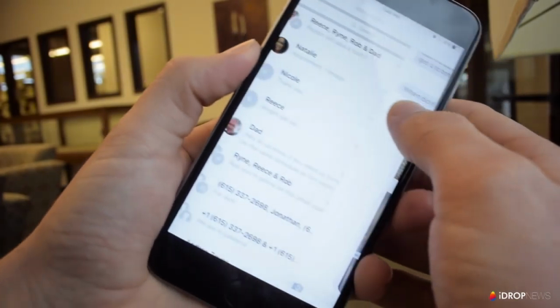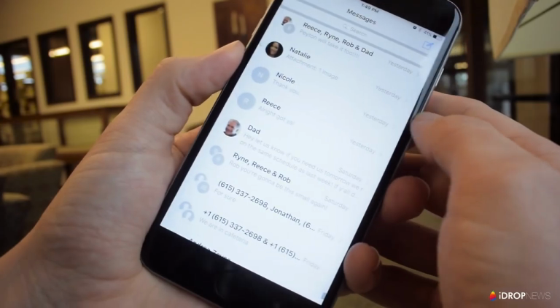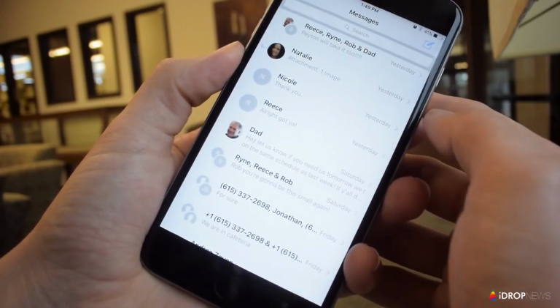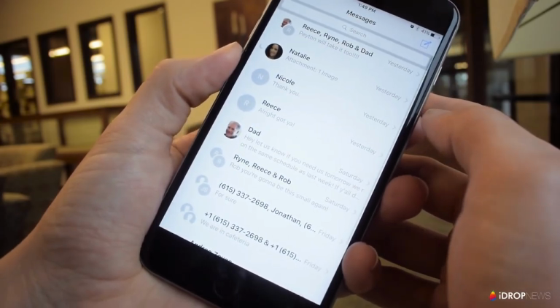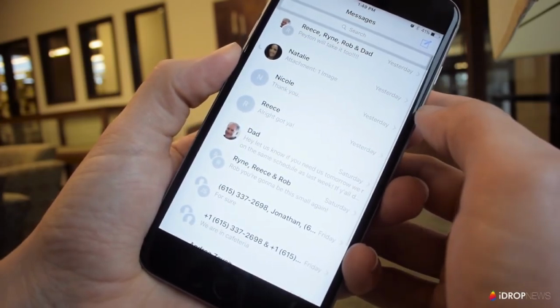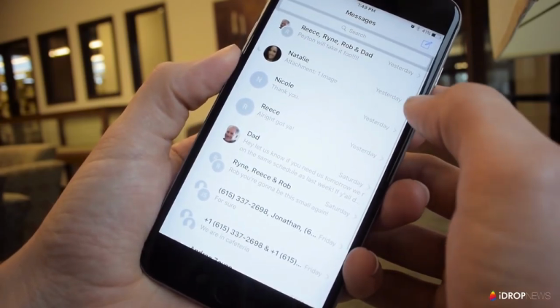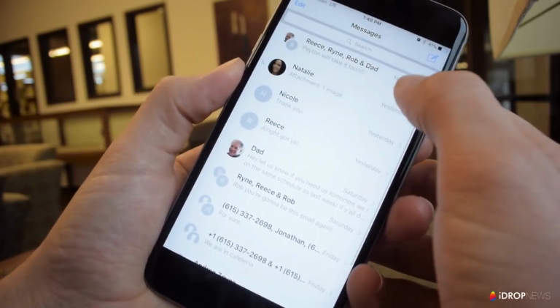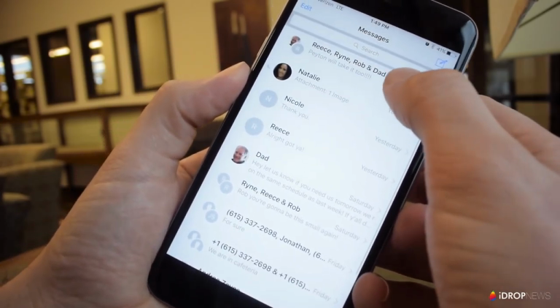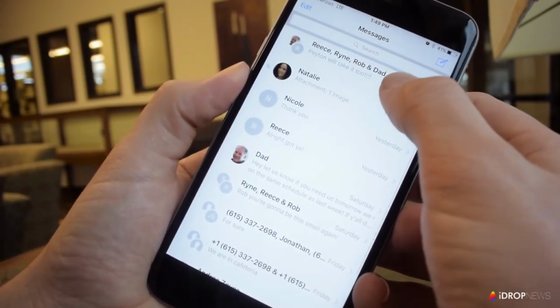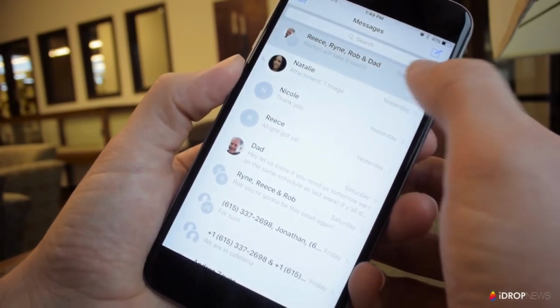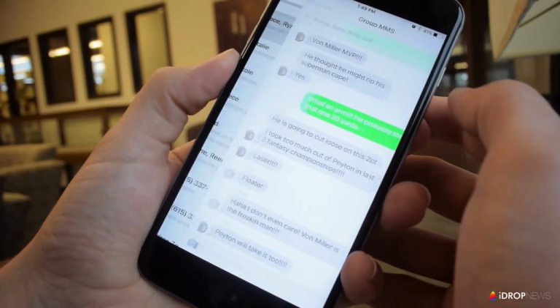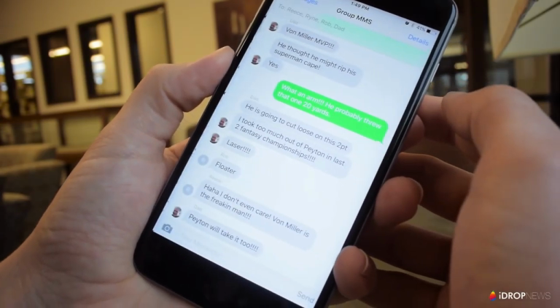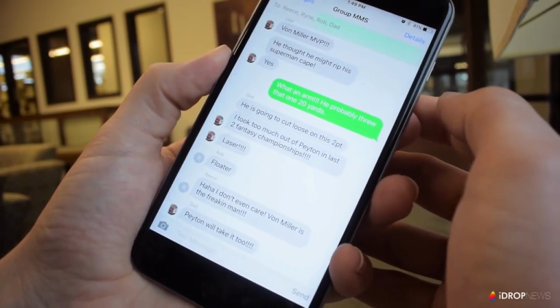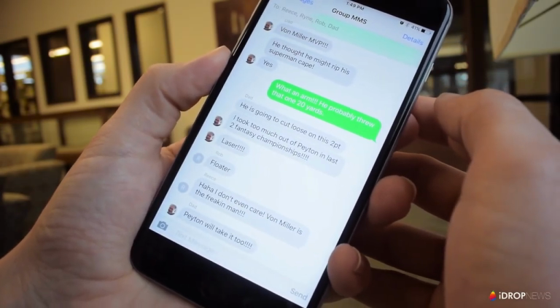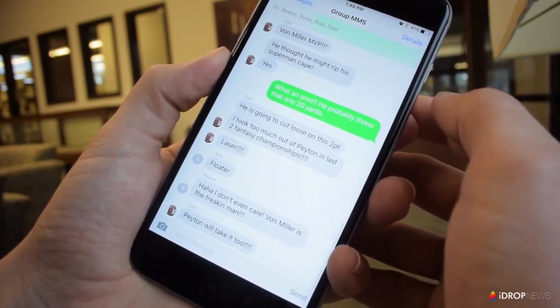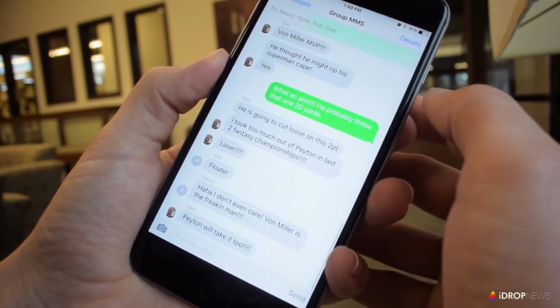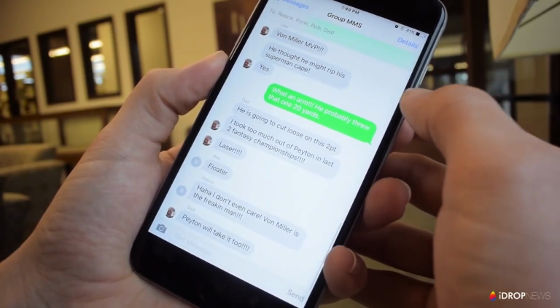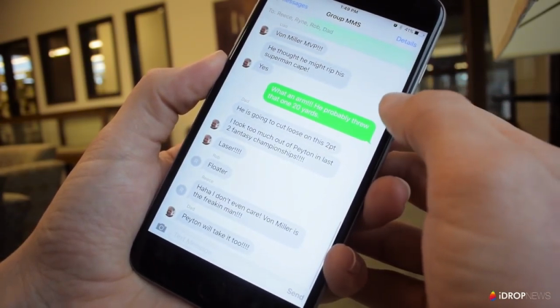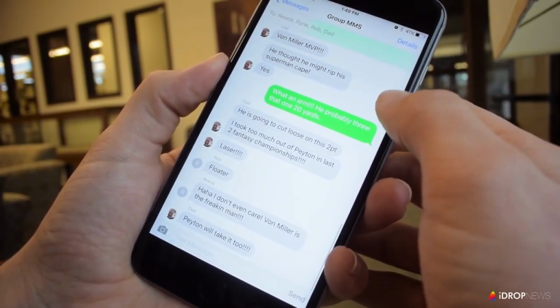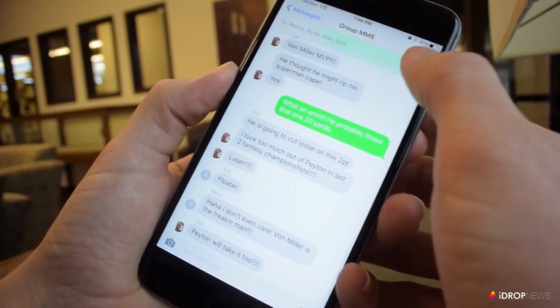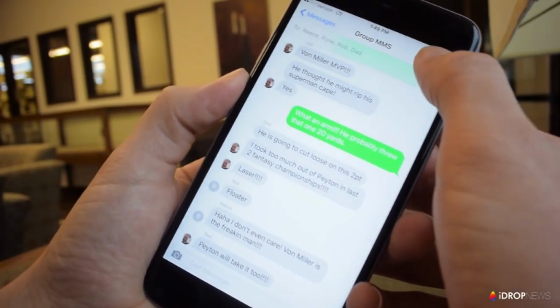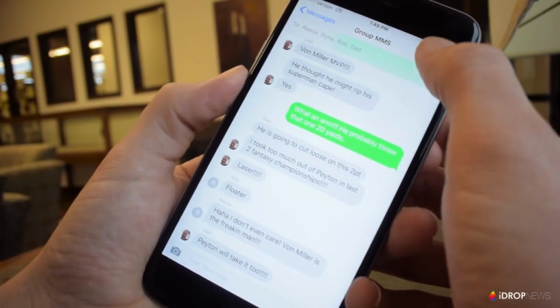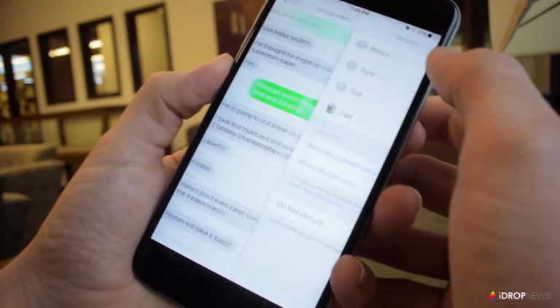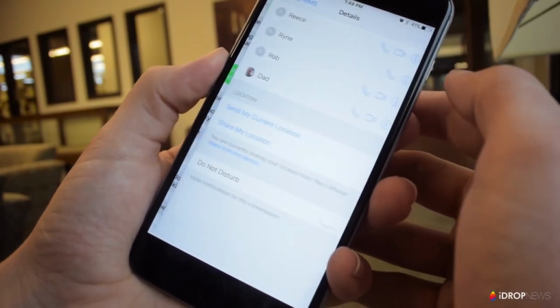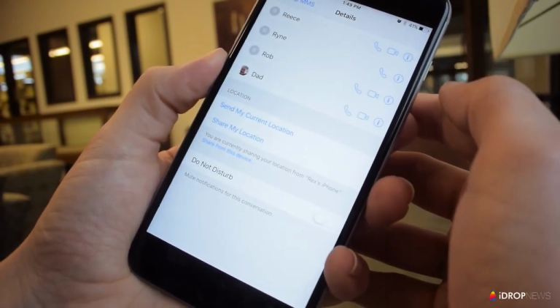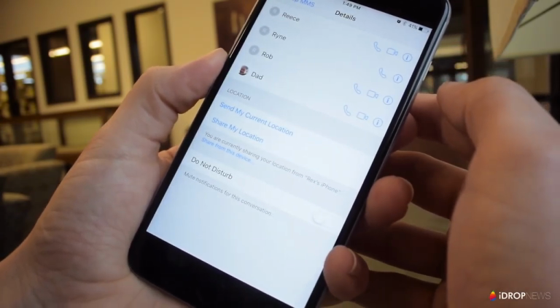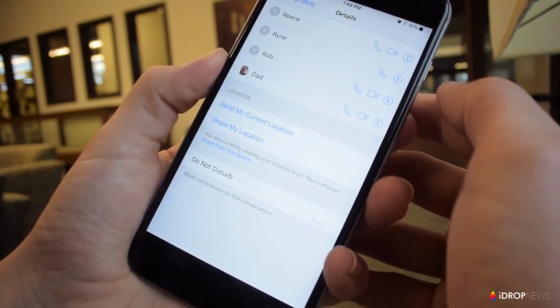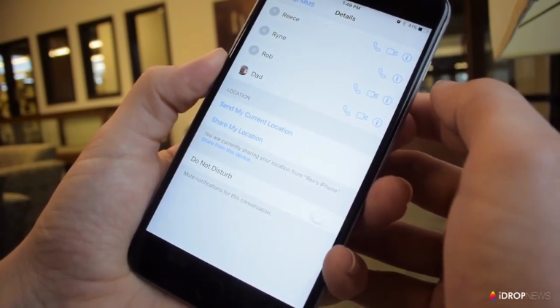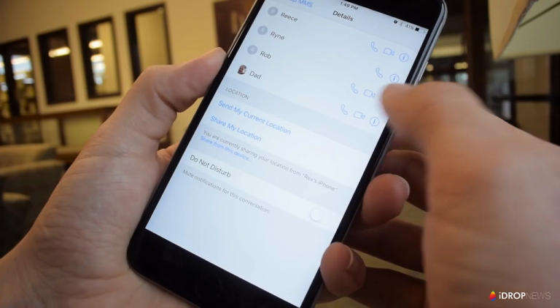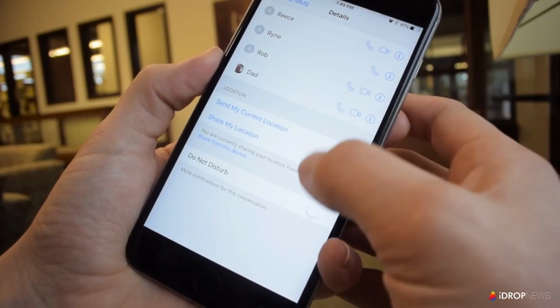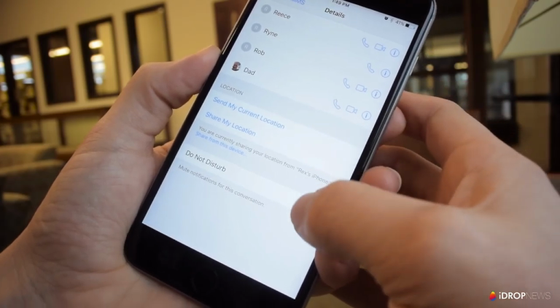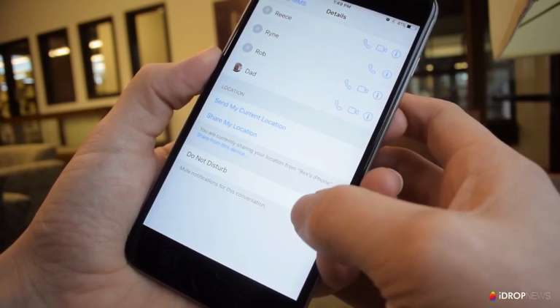You can use the same method to turn off notifications when you're in a group text messaging thread as well.